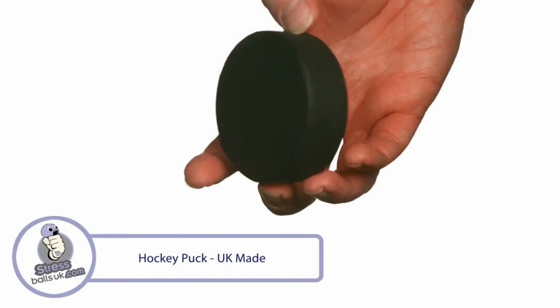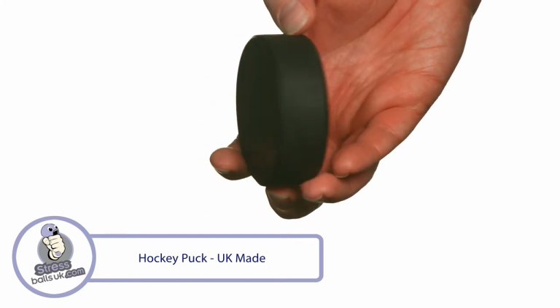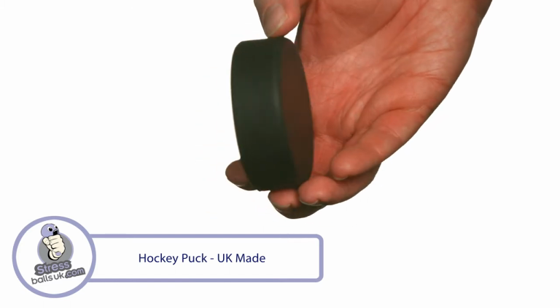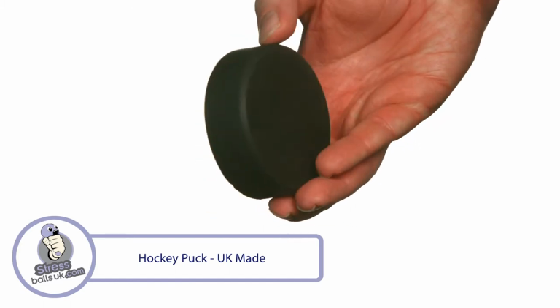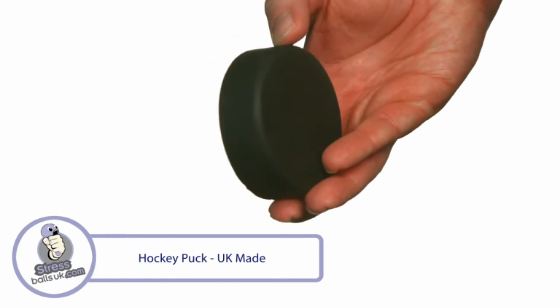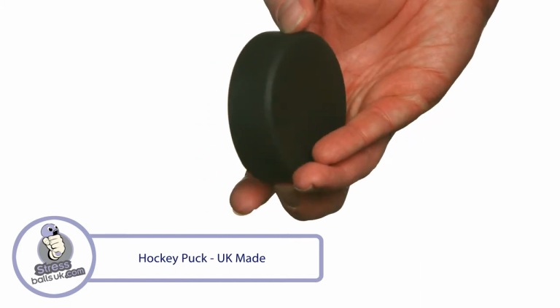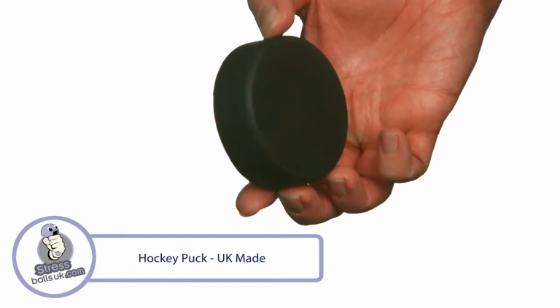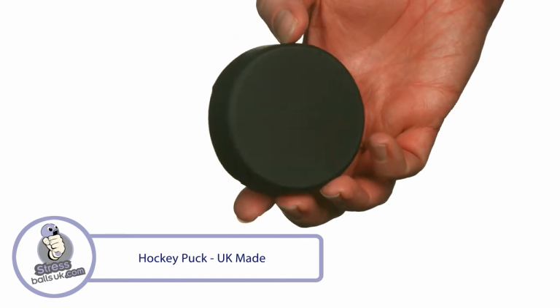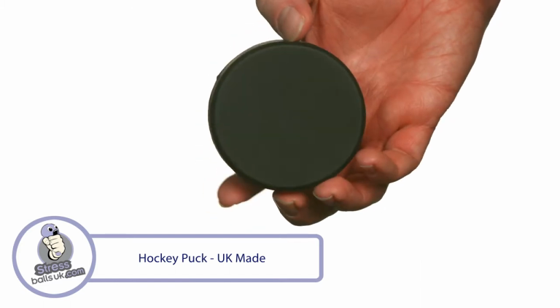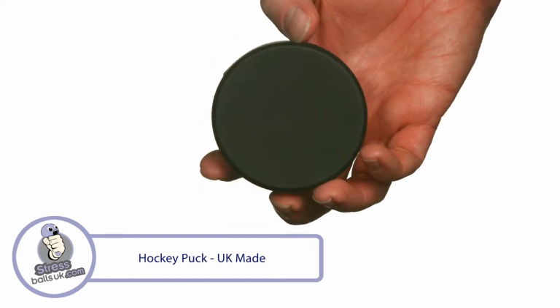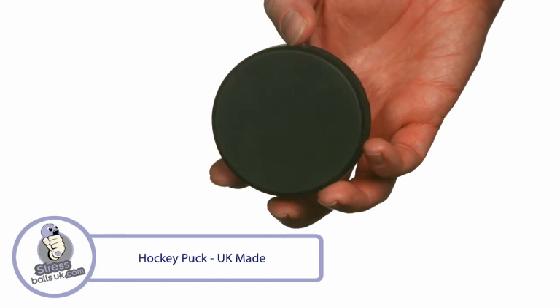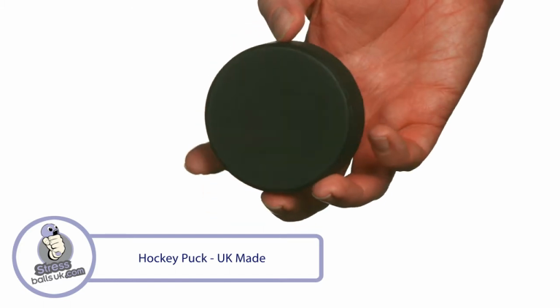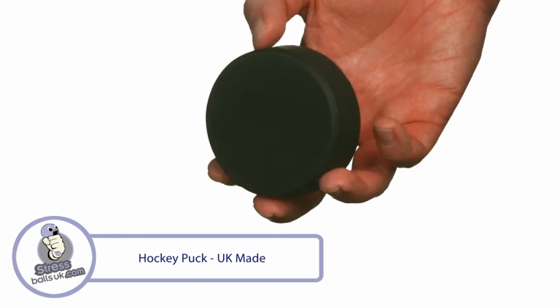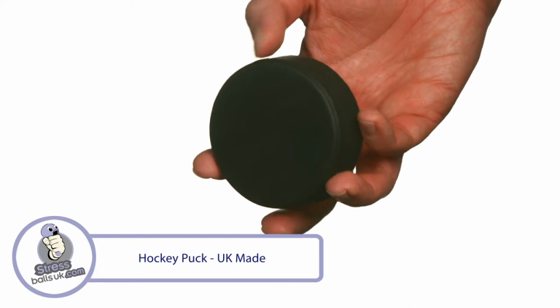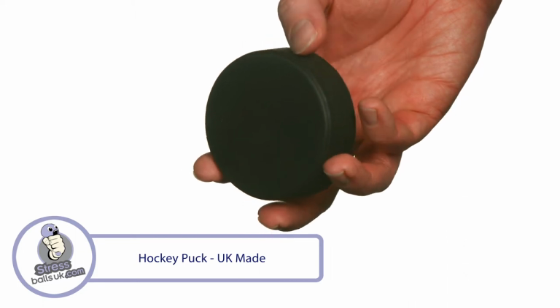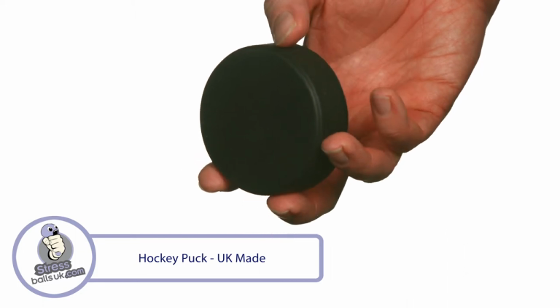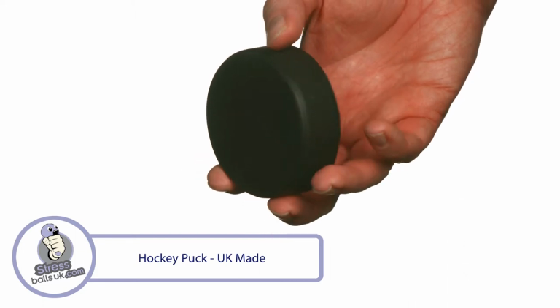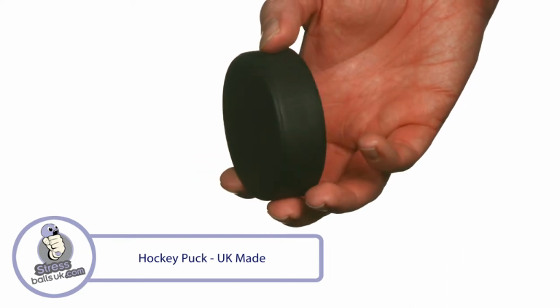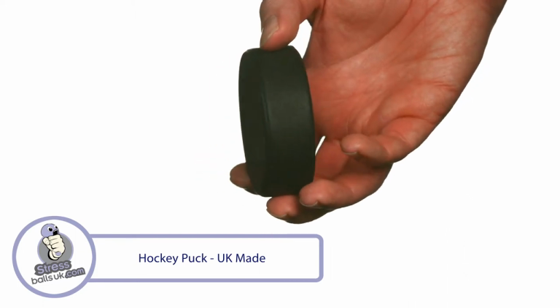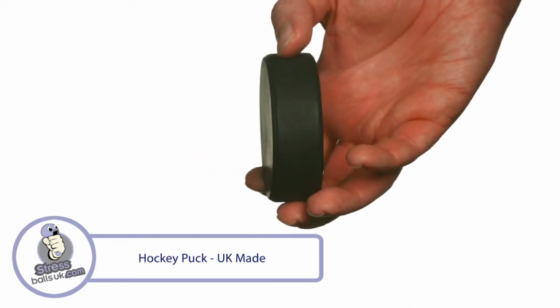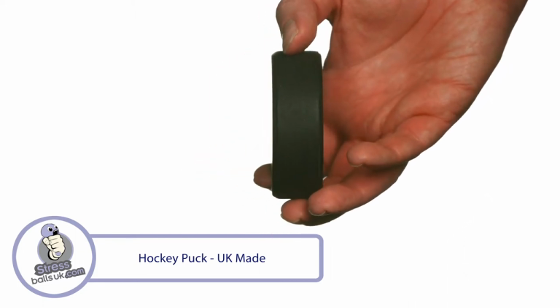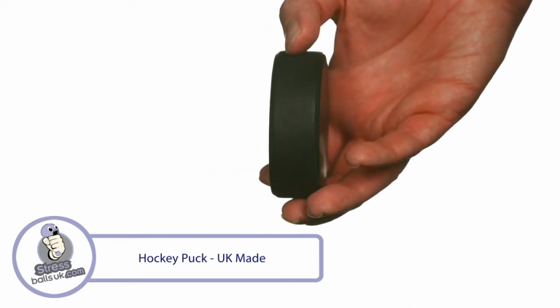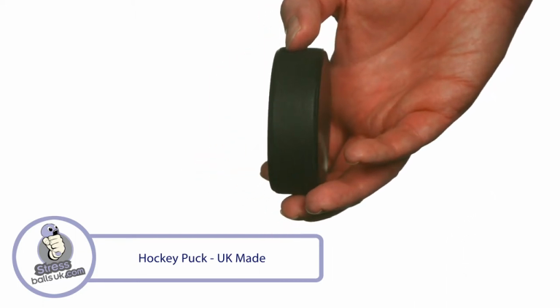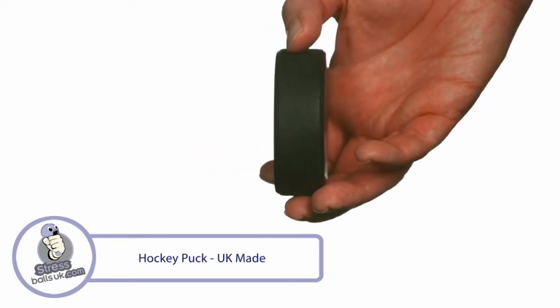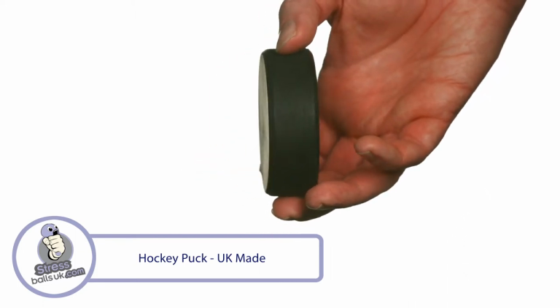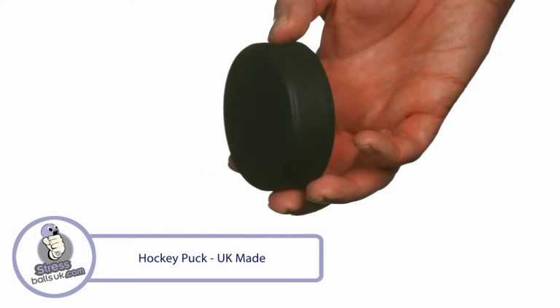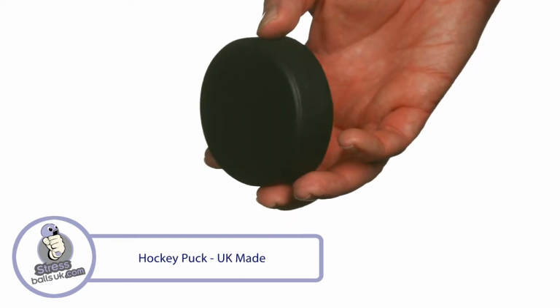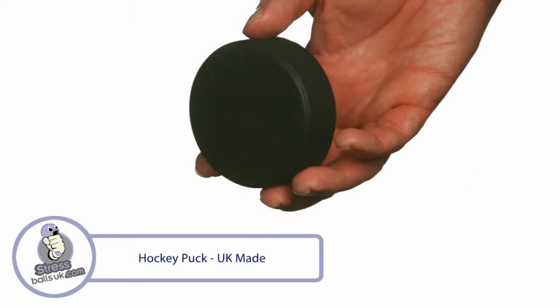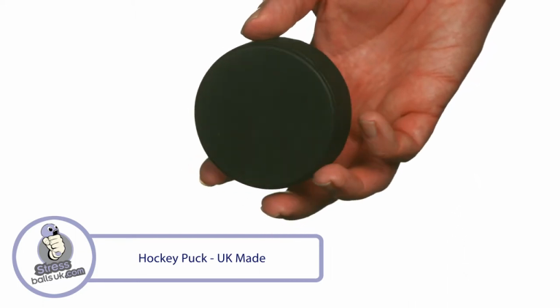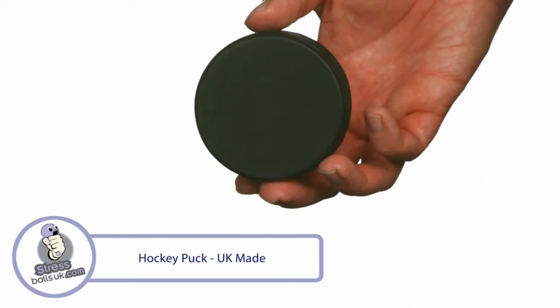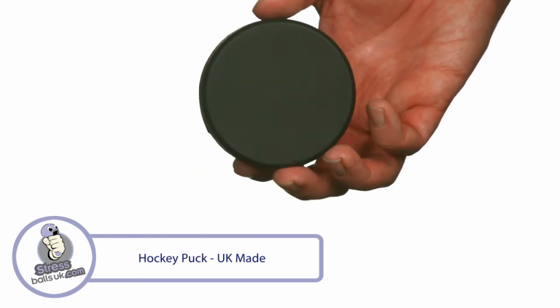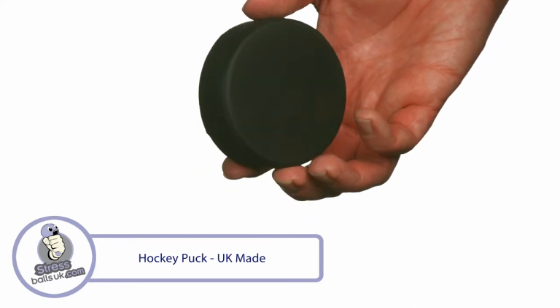It's made to order in the UK and is available in up to 10 standard colours, but for orders over 1,000 pieces can be Pantone matched free of charge.